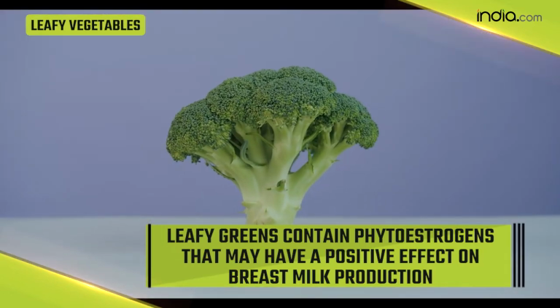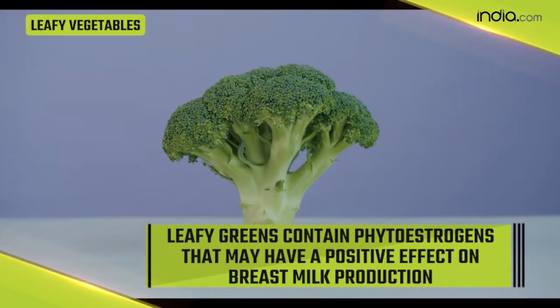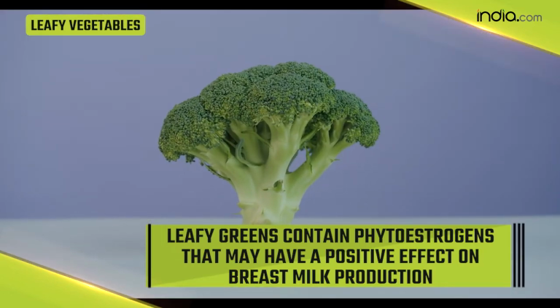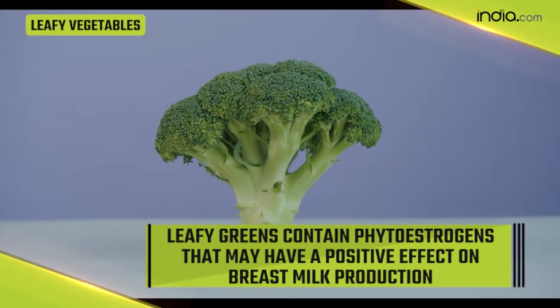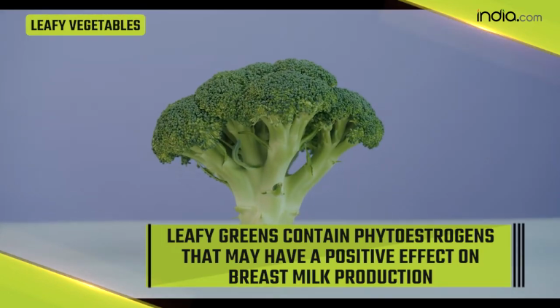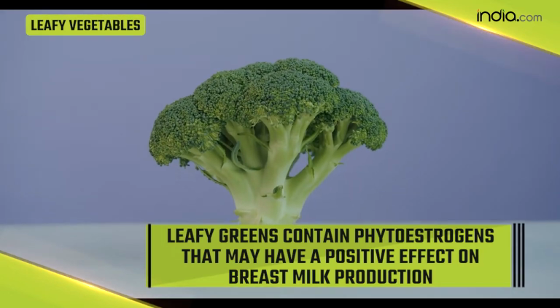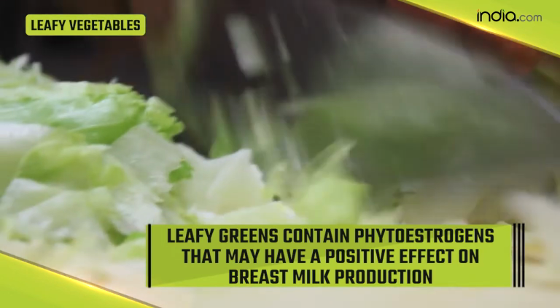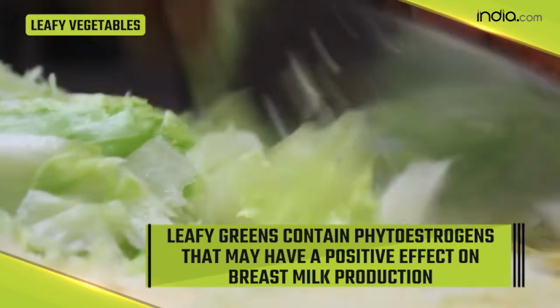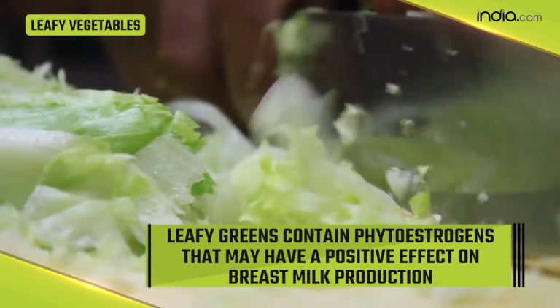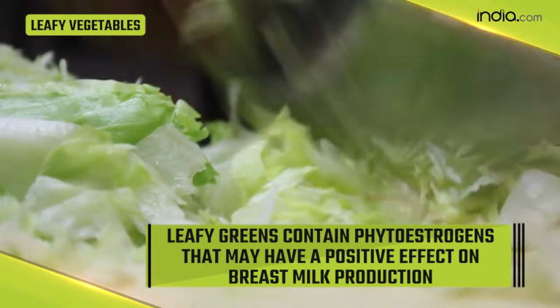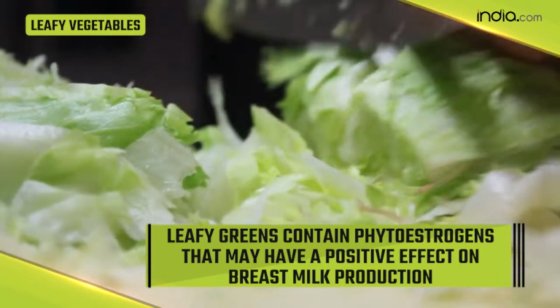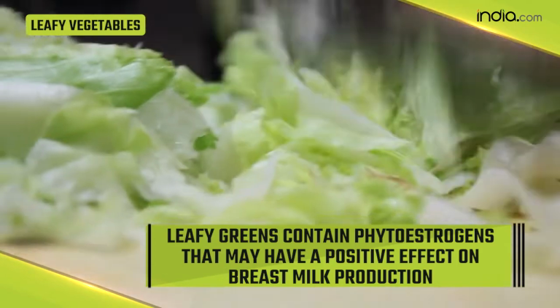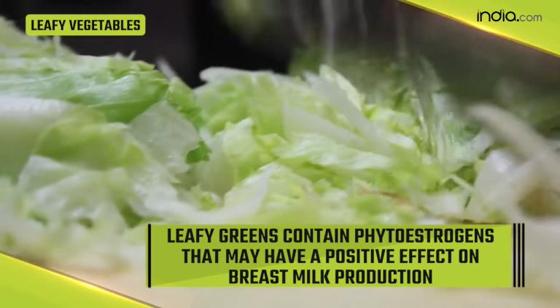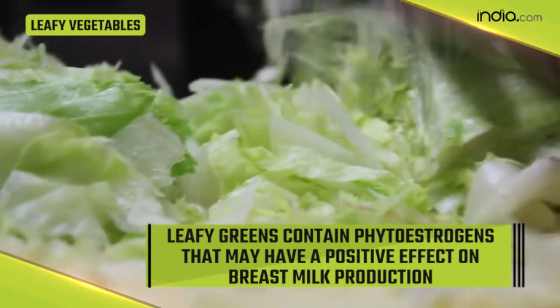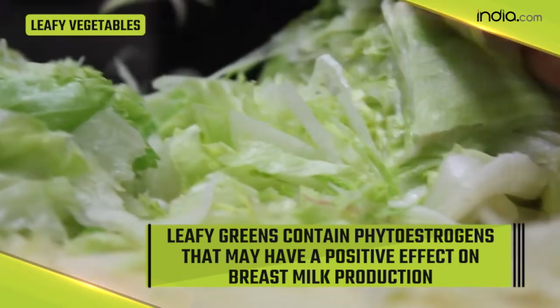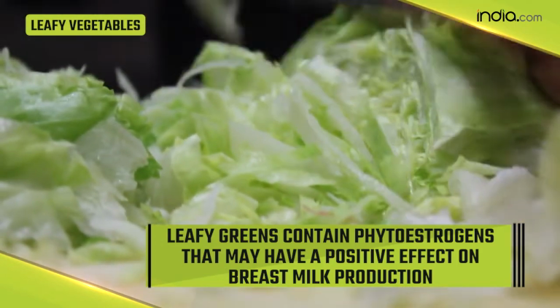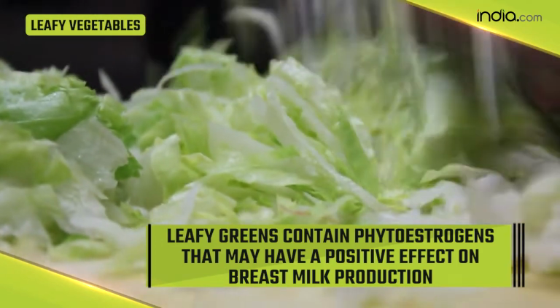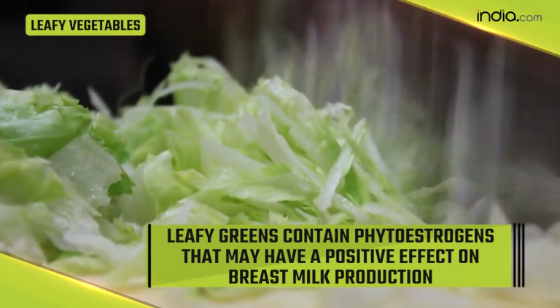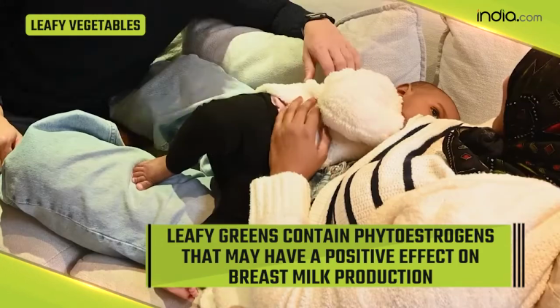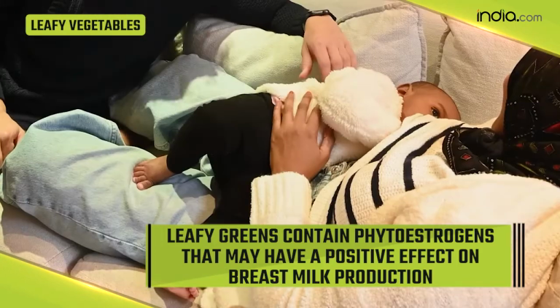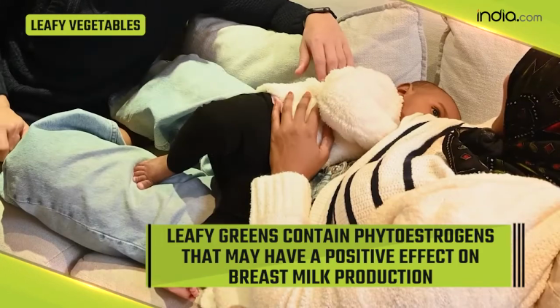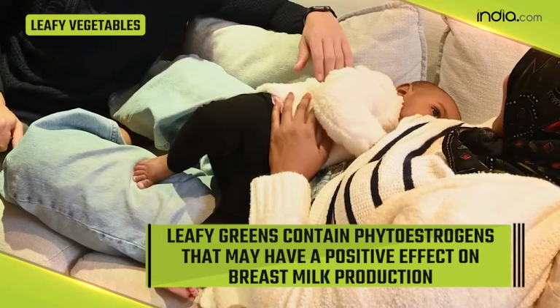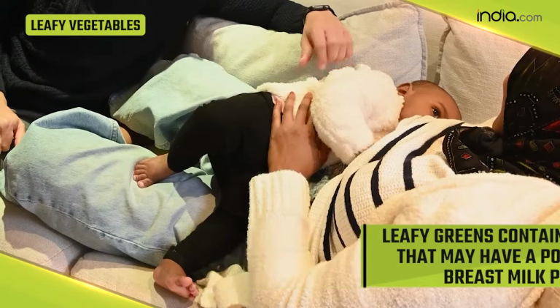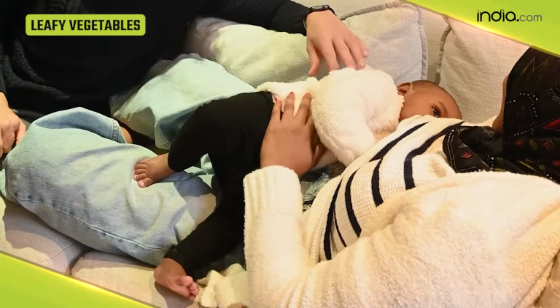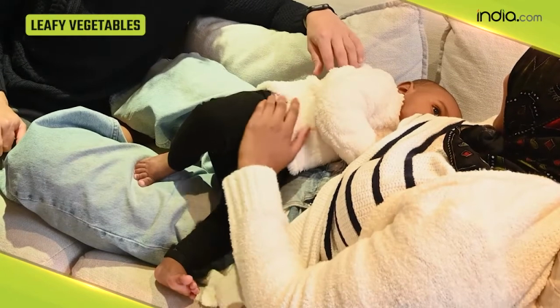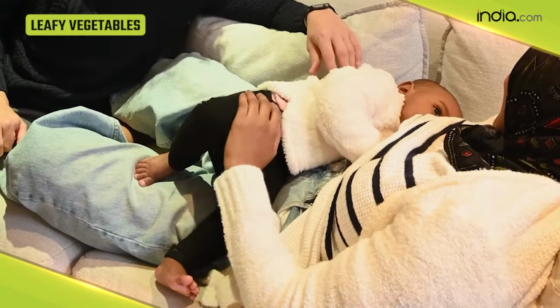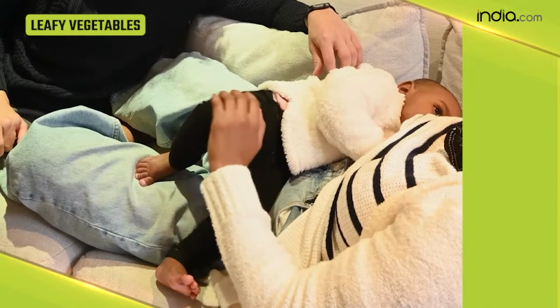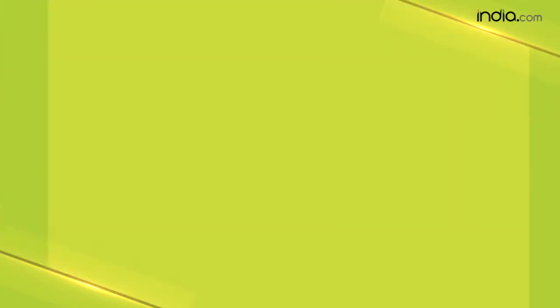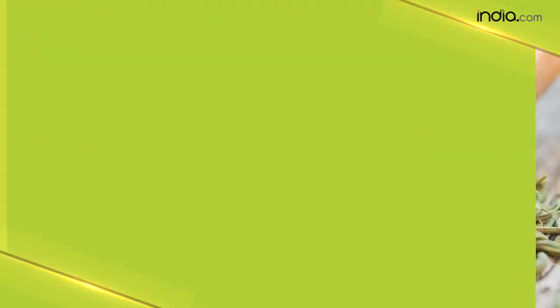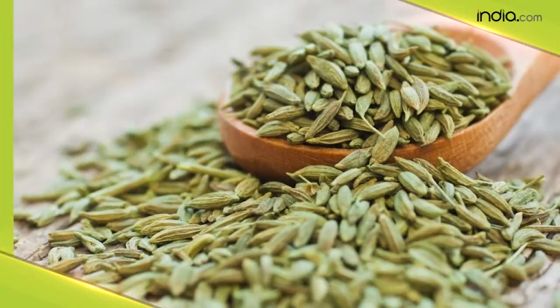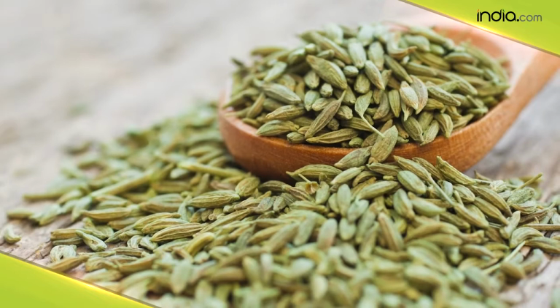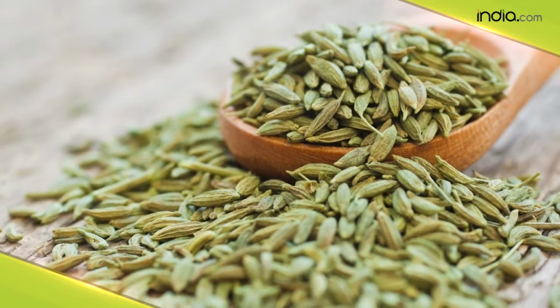Leafy green vegetables like lettuce, spinach, and broccoli are full of nutrients, especially calcium. They also contain phytoestrogens that may have a positive effect on breast milk production.